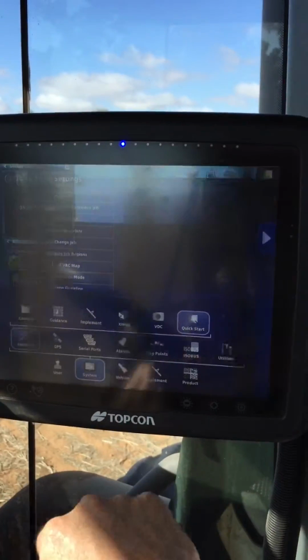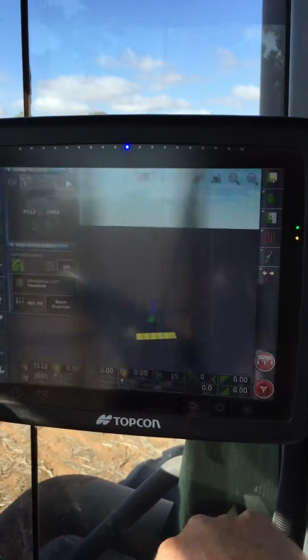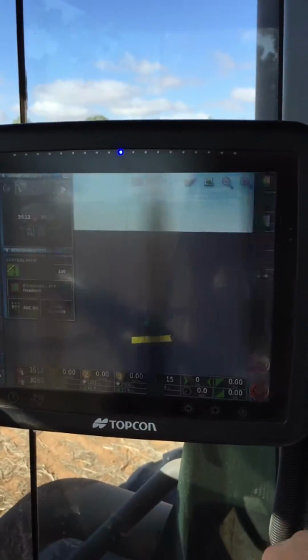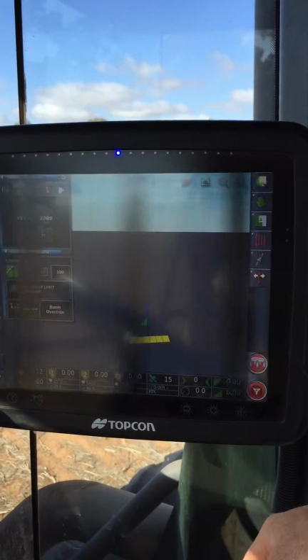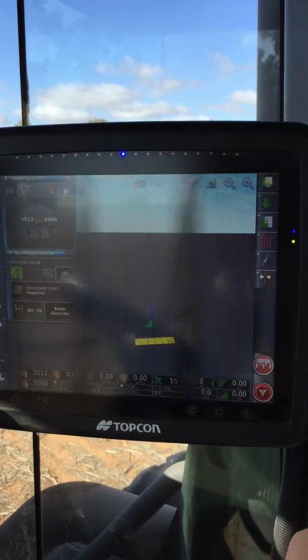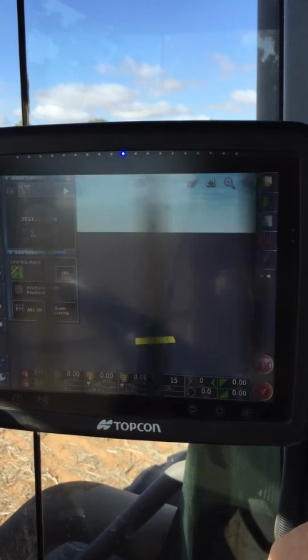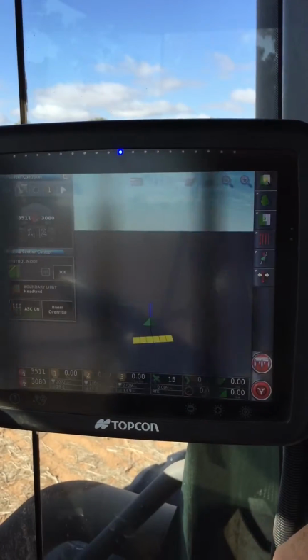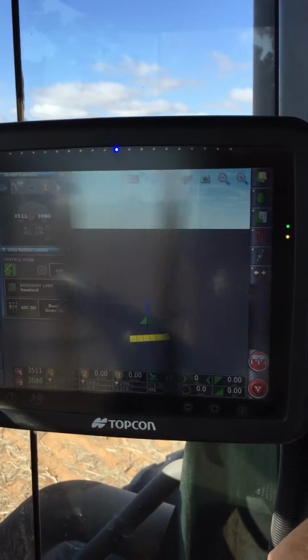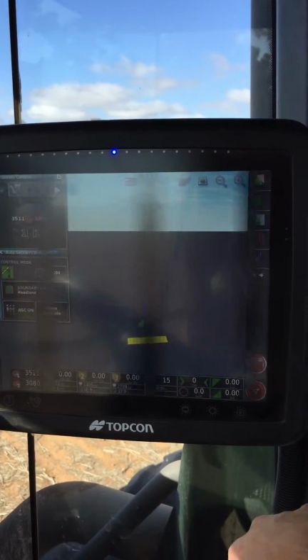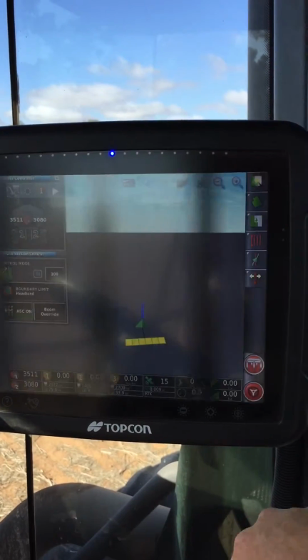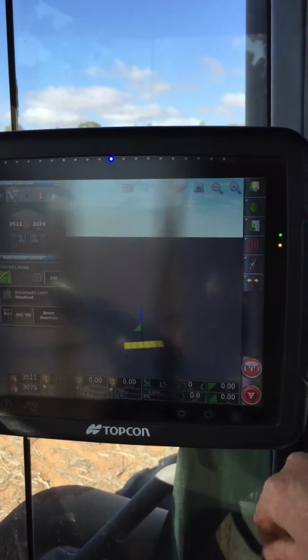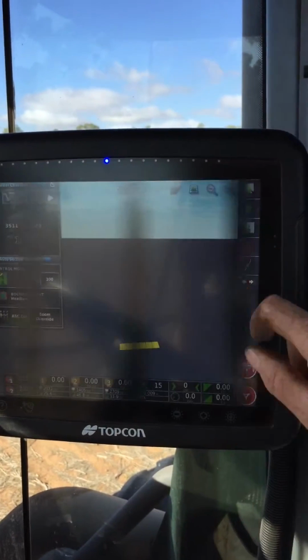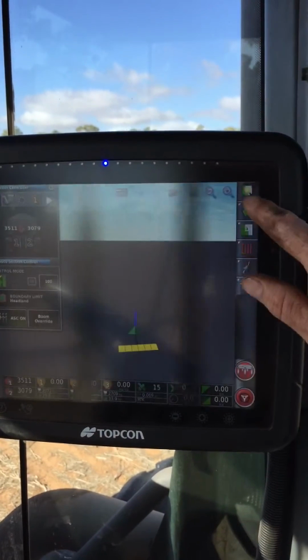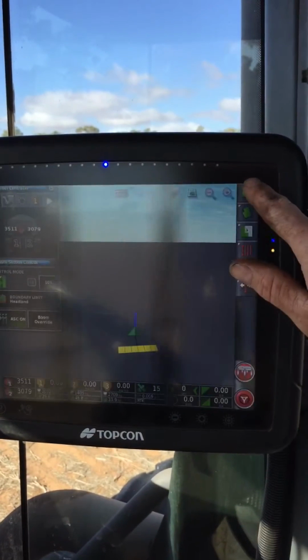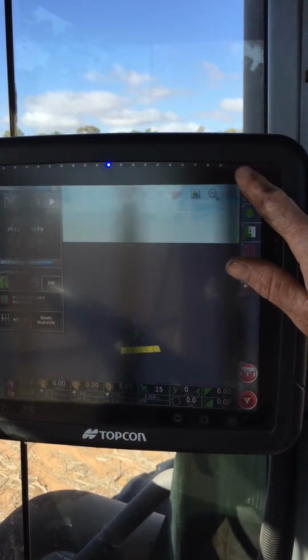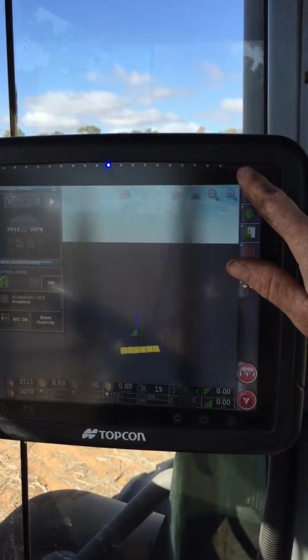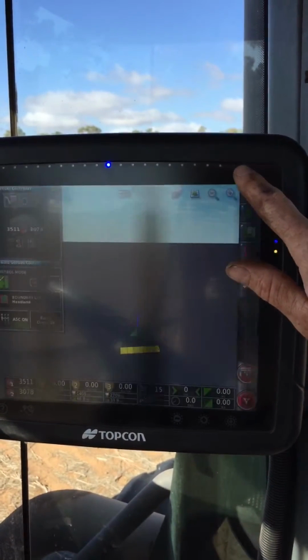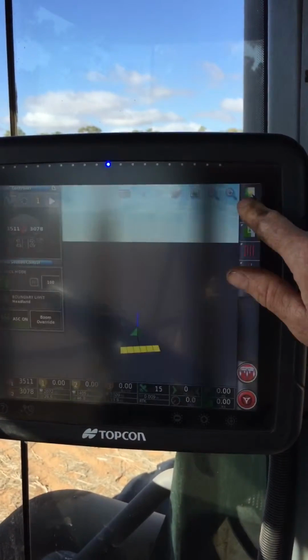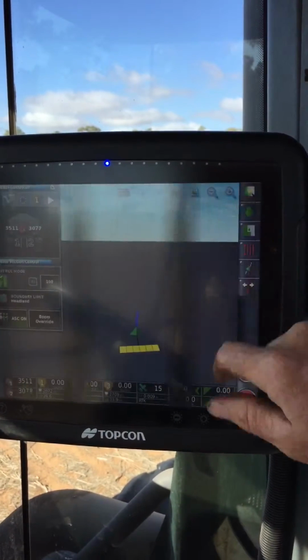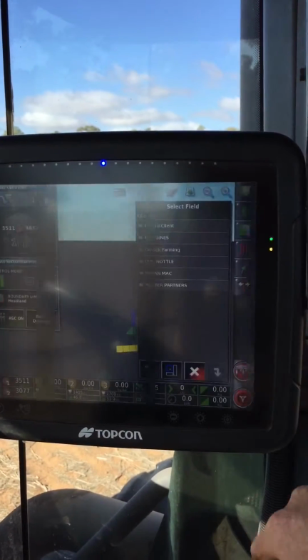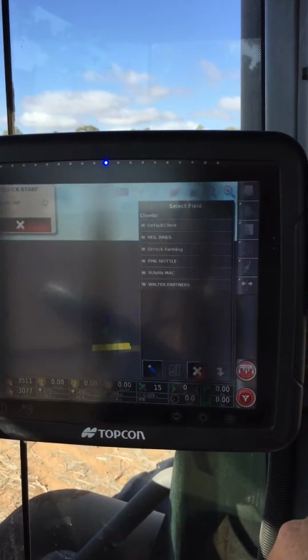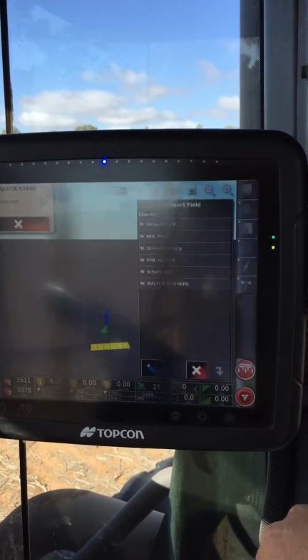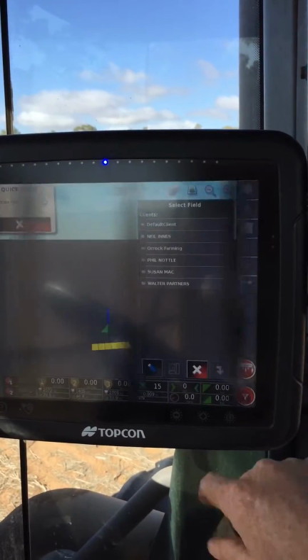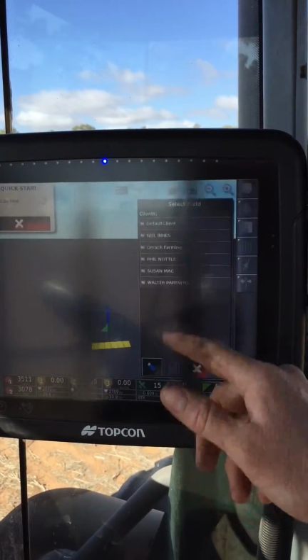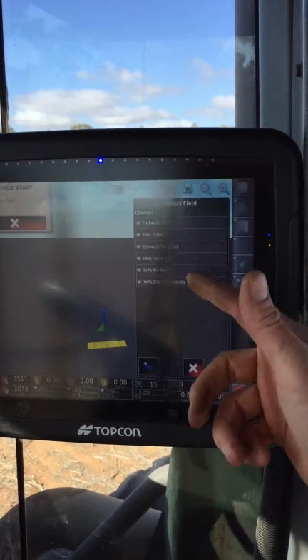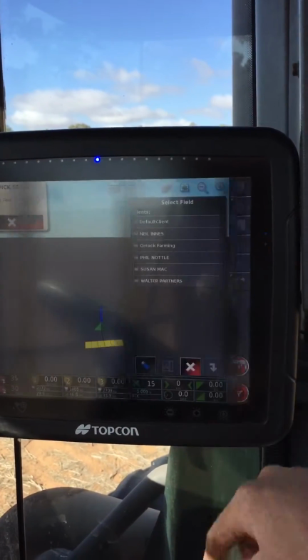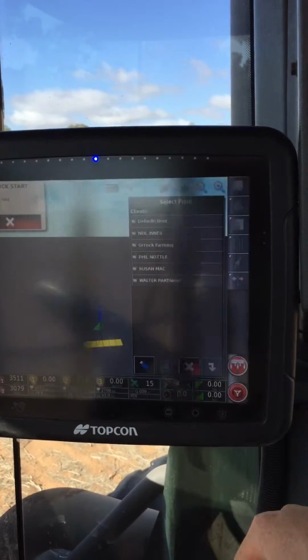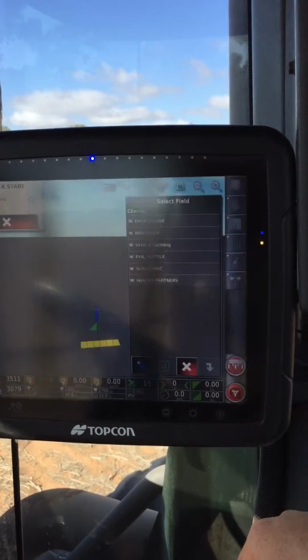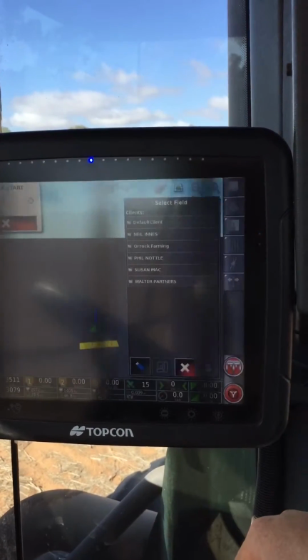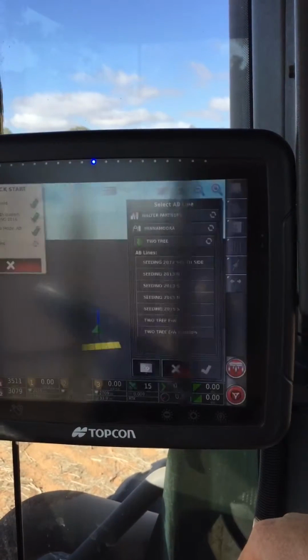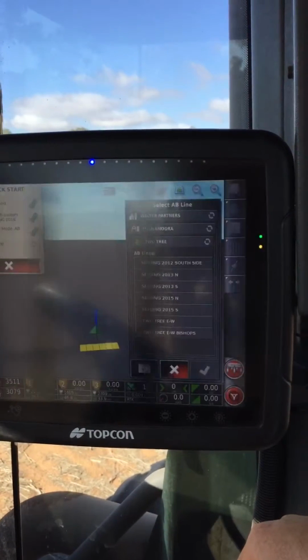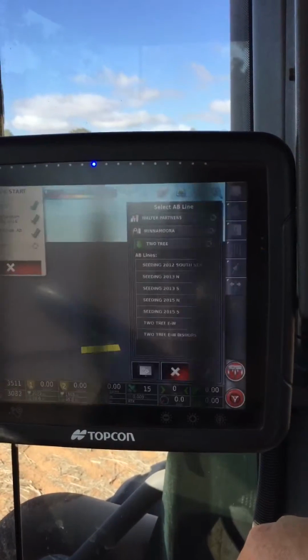So I've just pulled into a new paddock, so I'm going to hit my Quick Start button. It's going to auto locate which field I'm in.